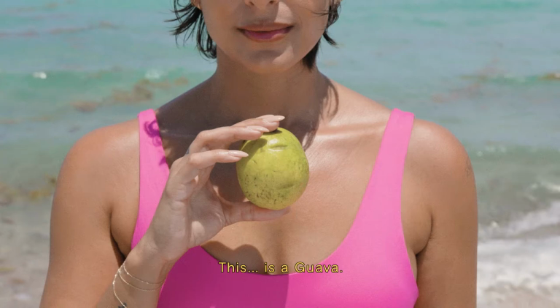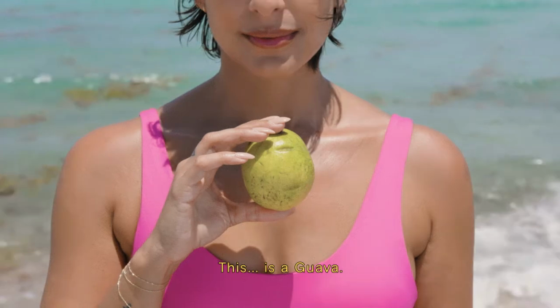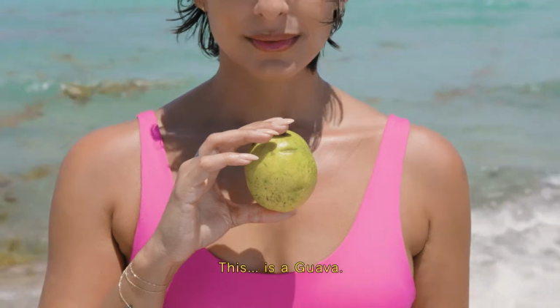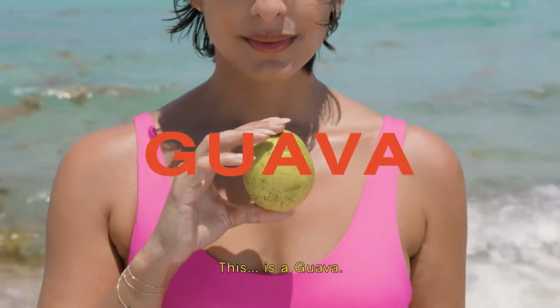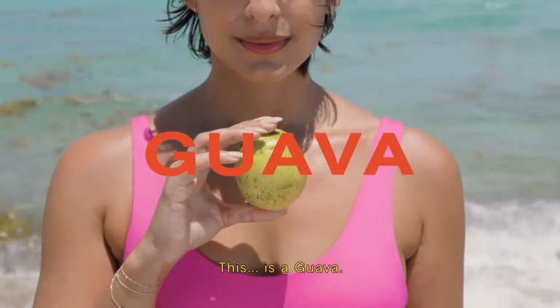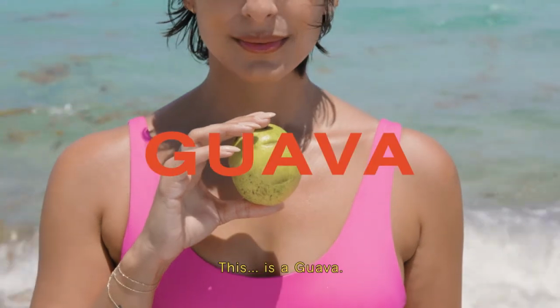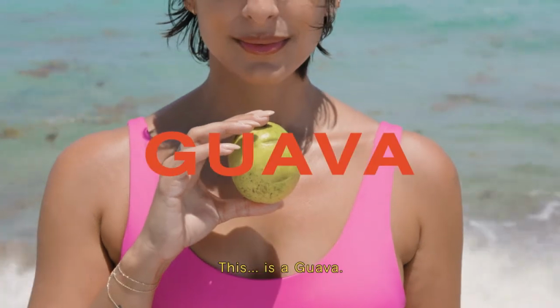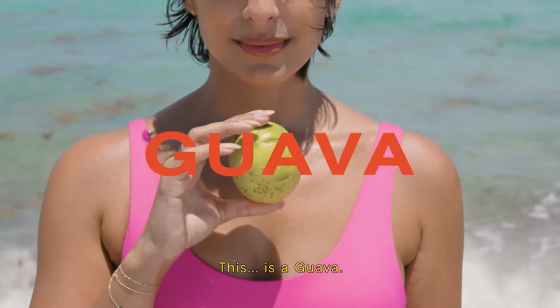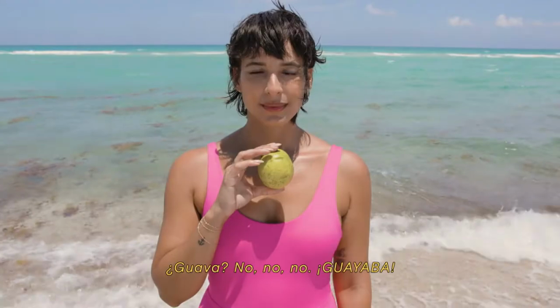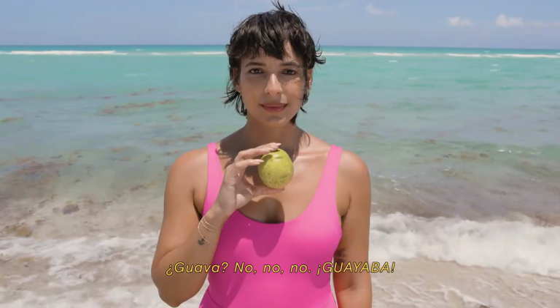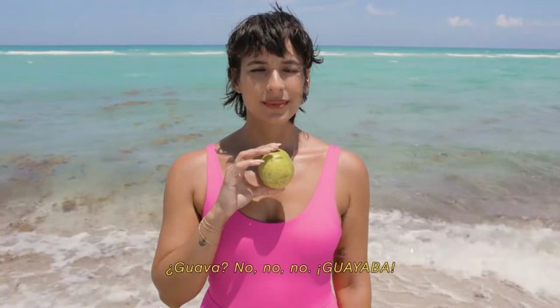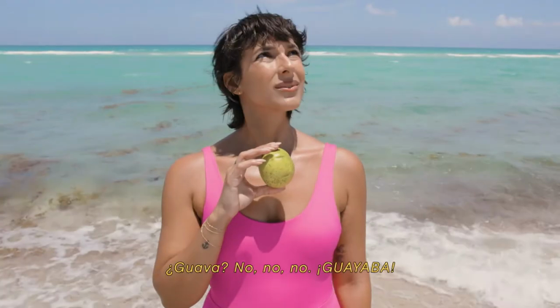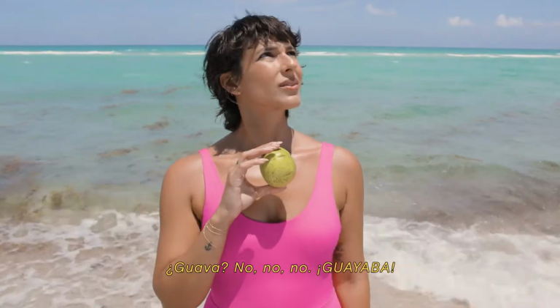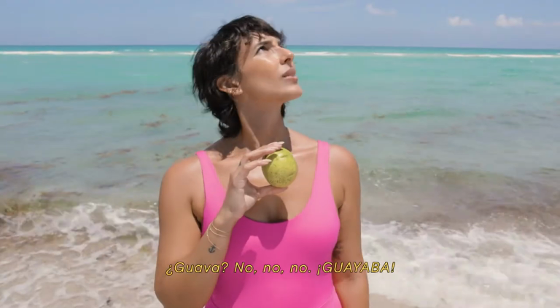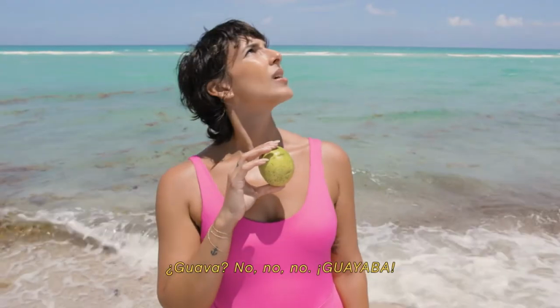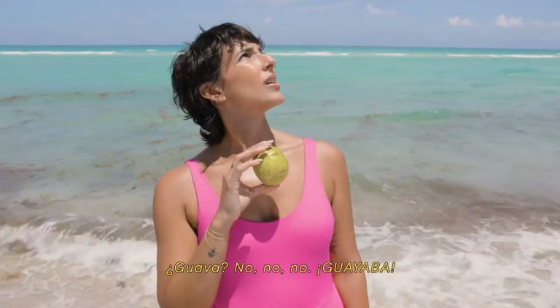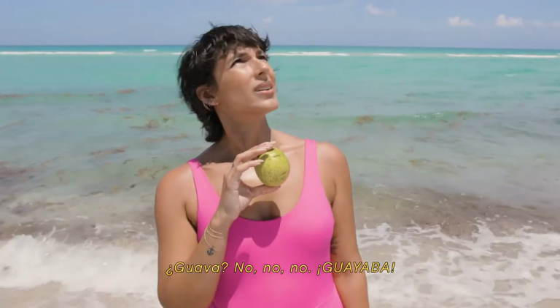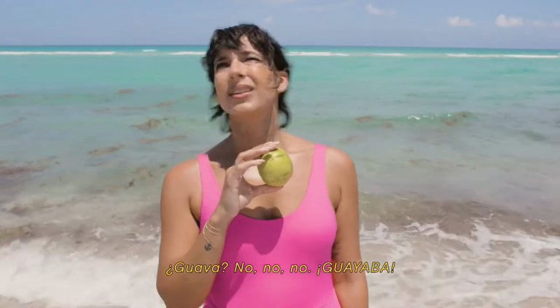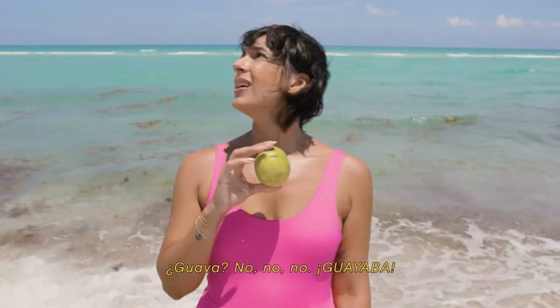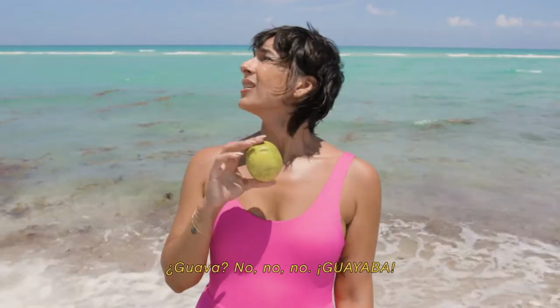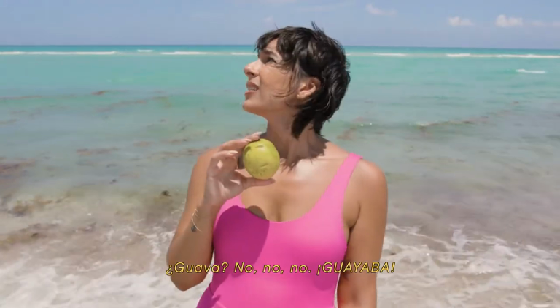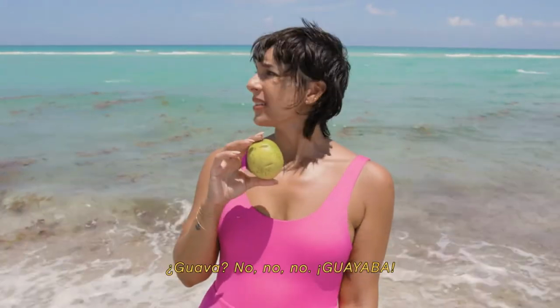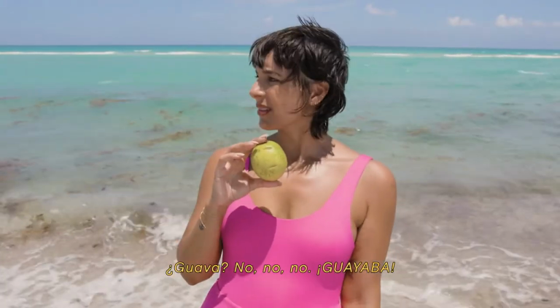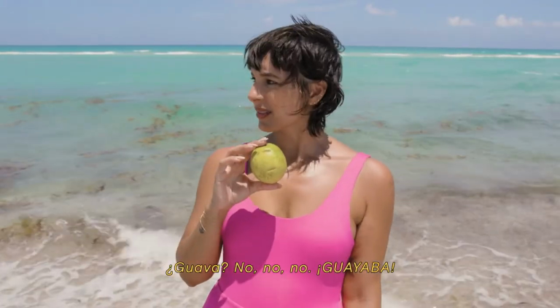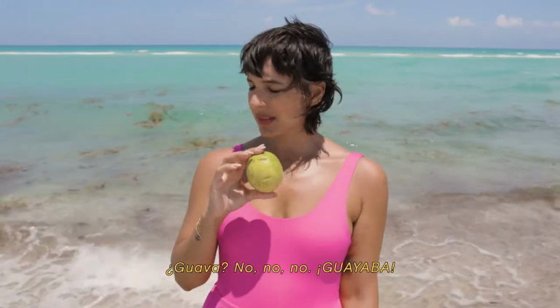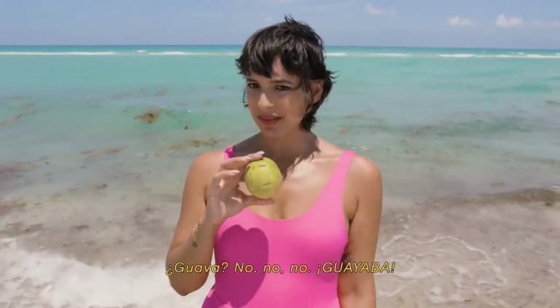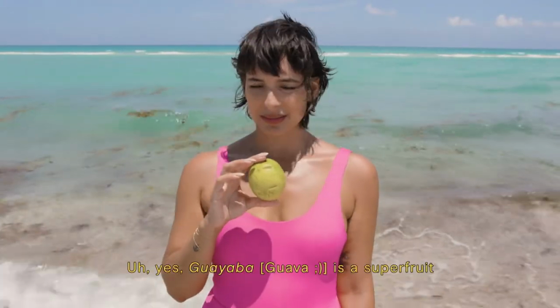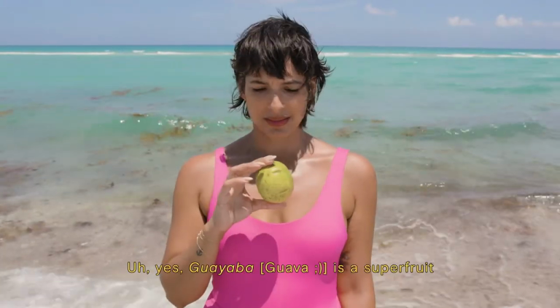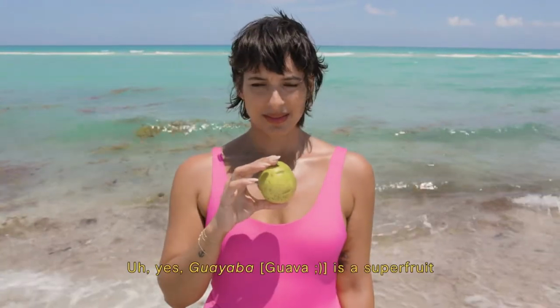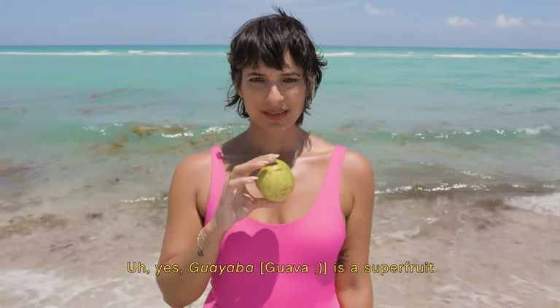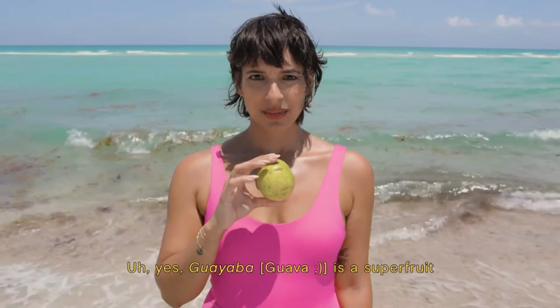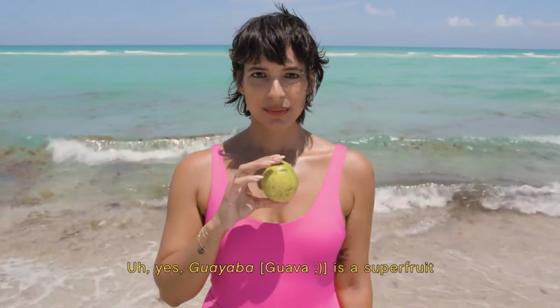This is a guava. Guava? No, no, no. Guayaba. Yes.